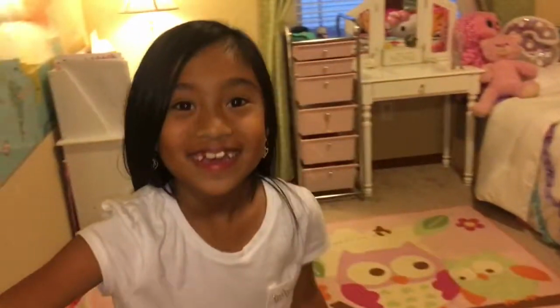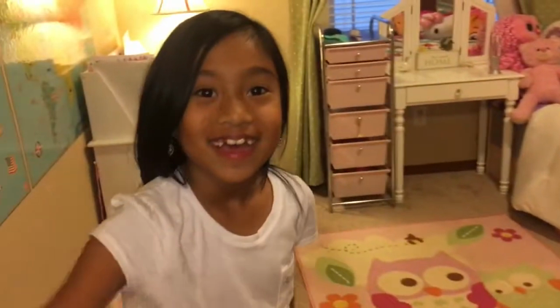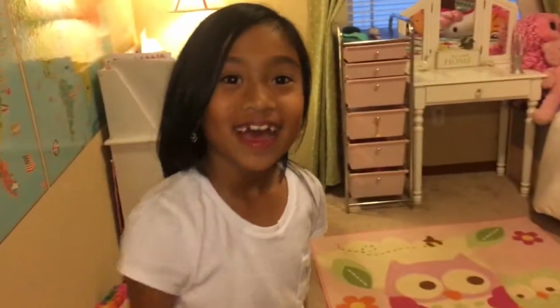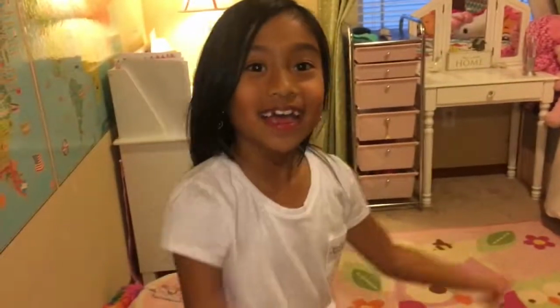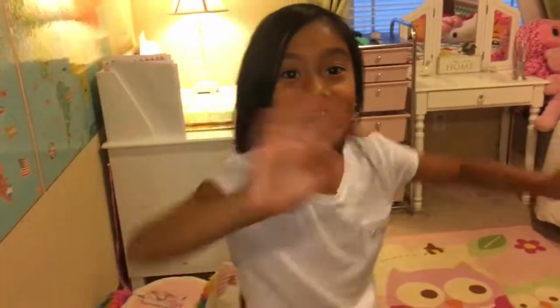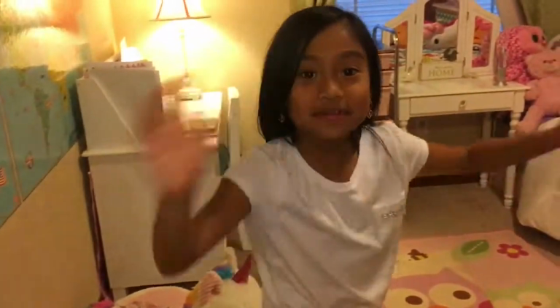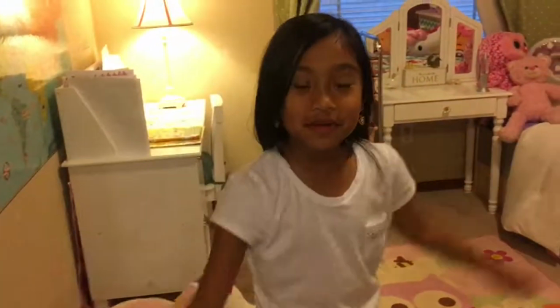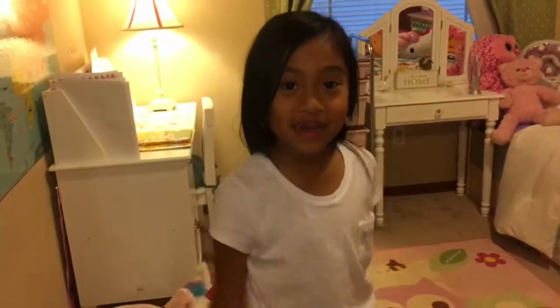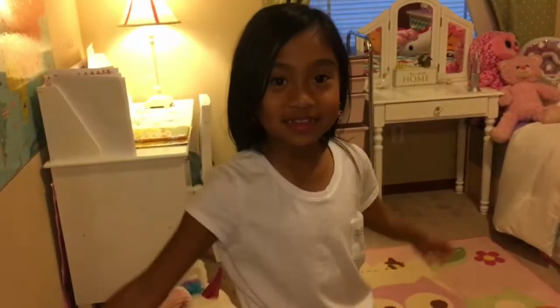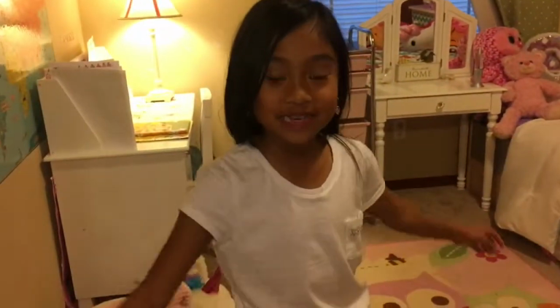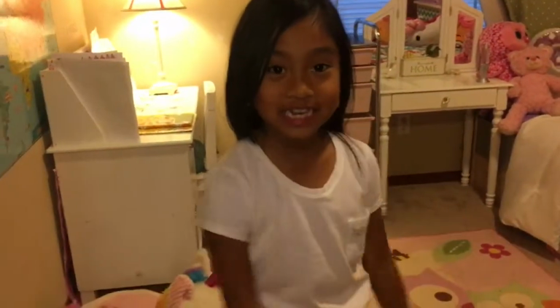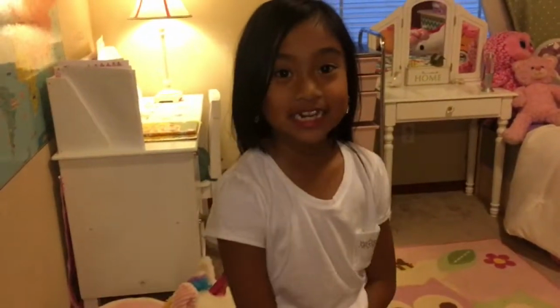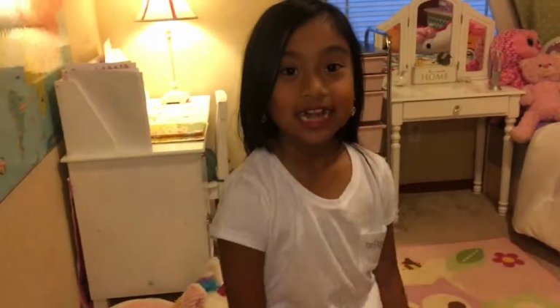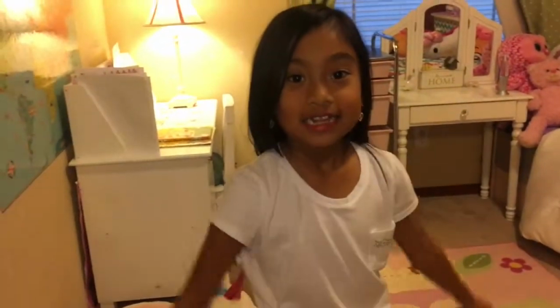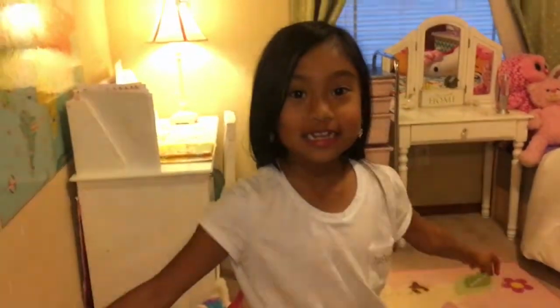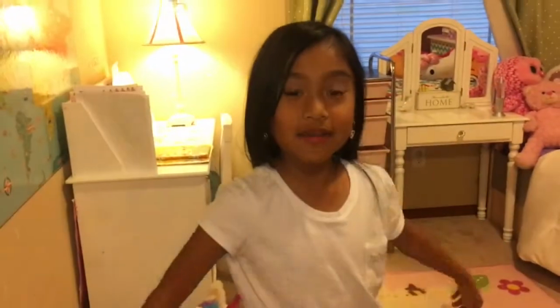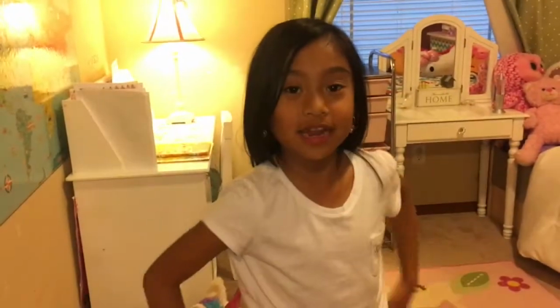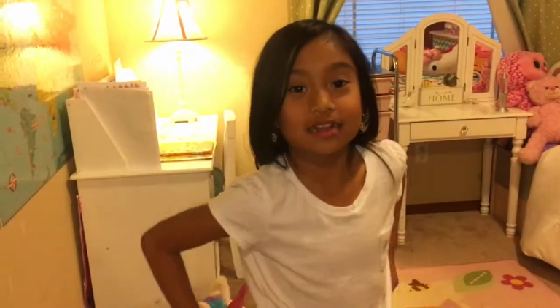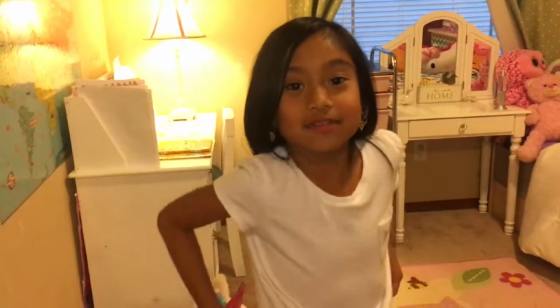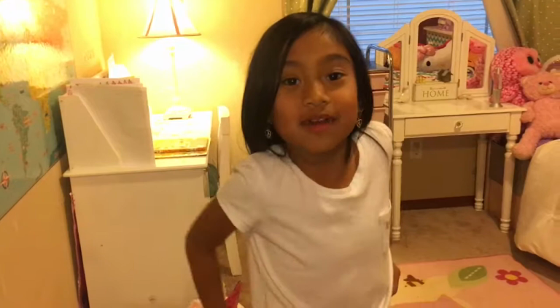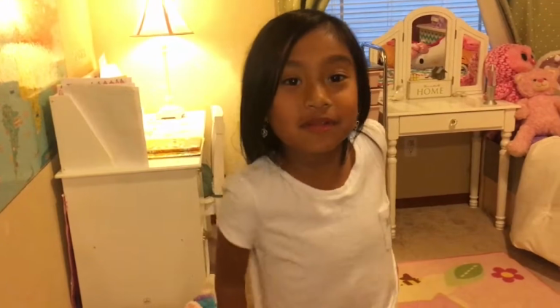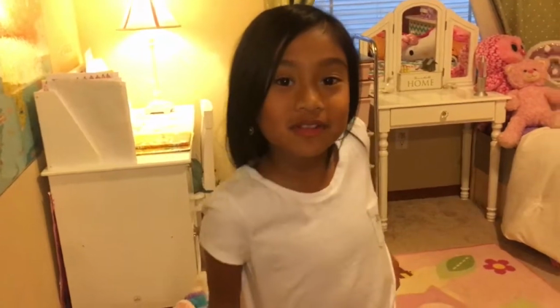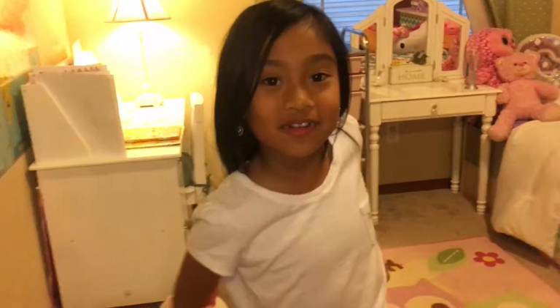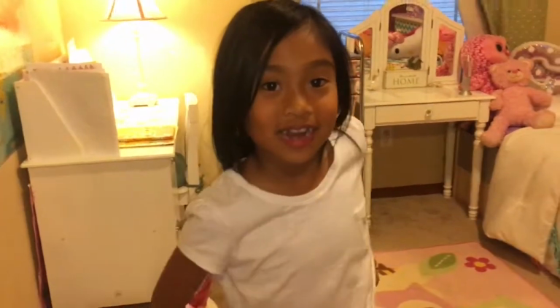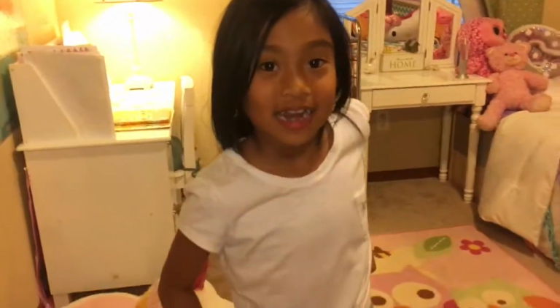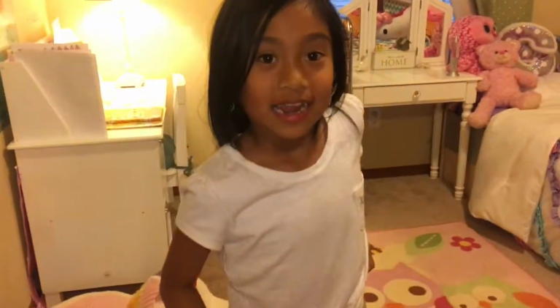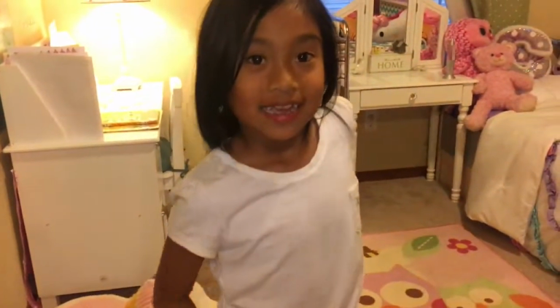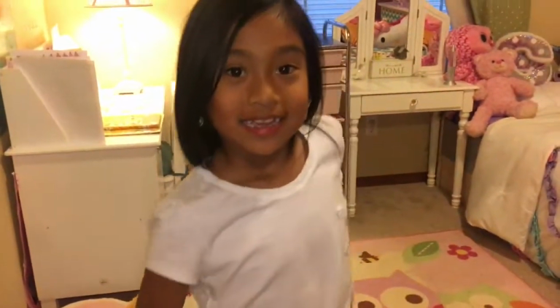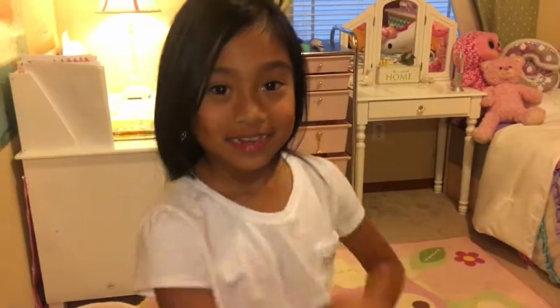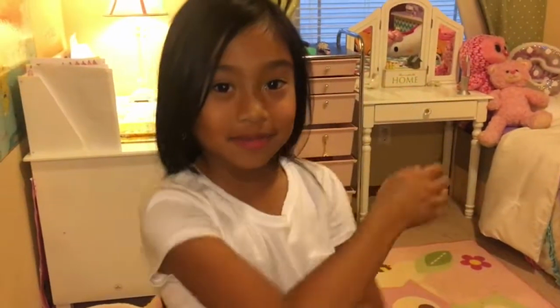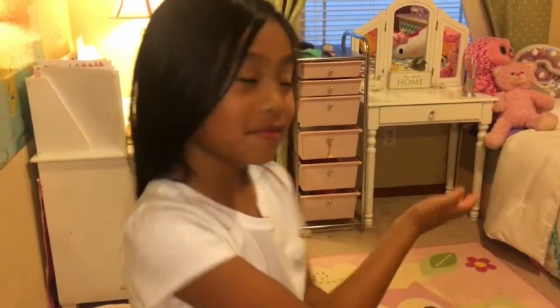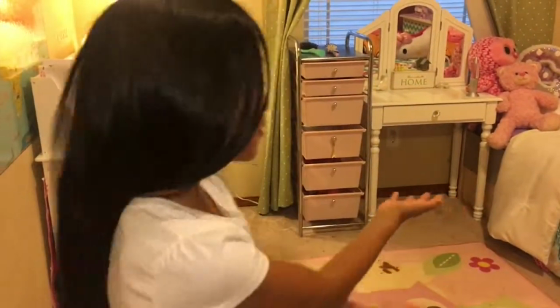Hi guys, welcome back to my channel! Today we're gonna do my room tour. Here's my room.